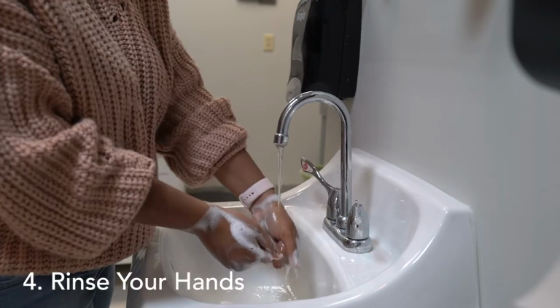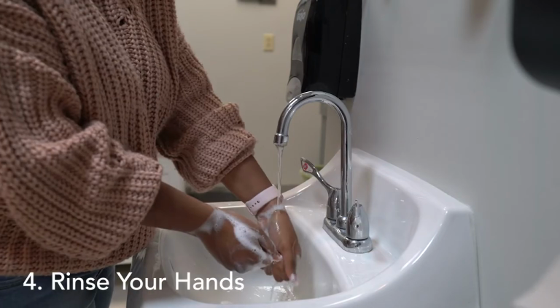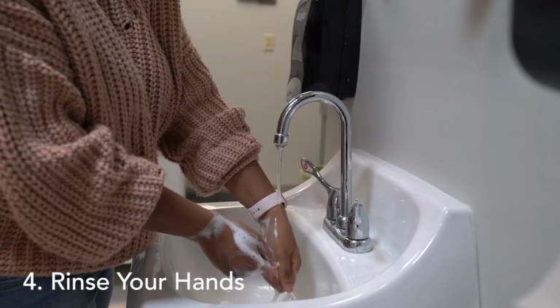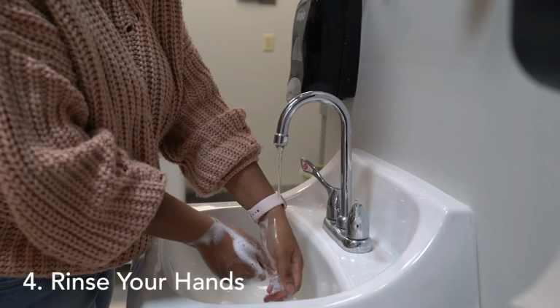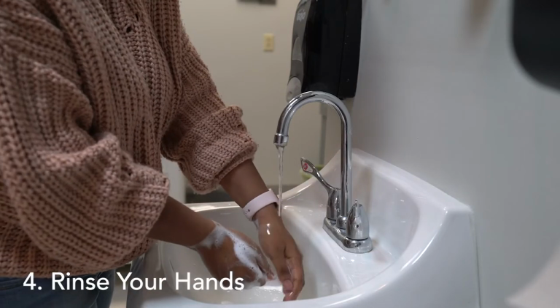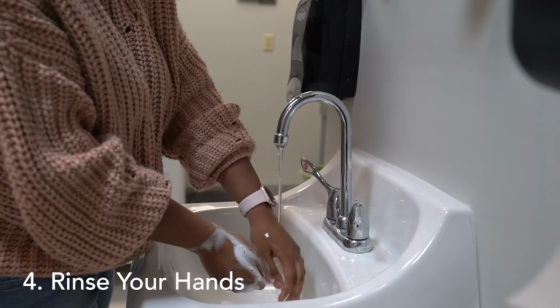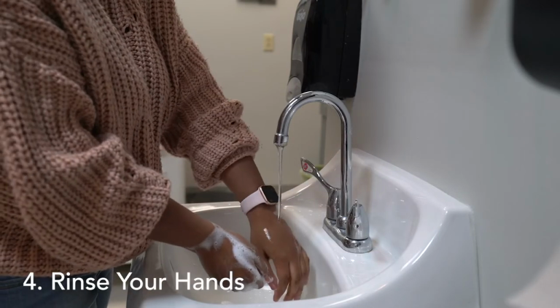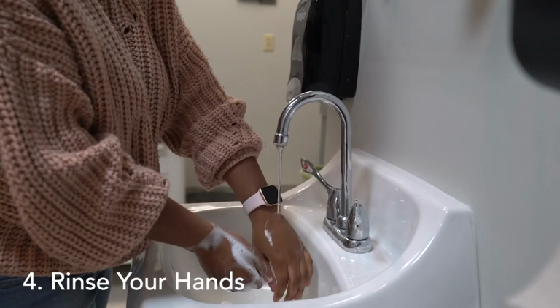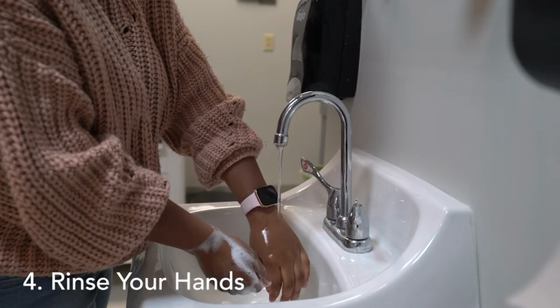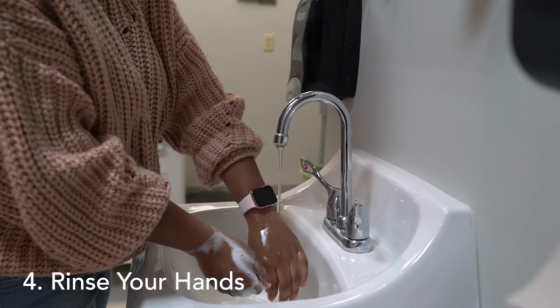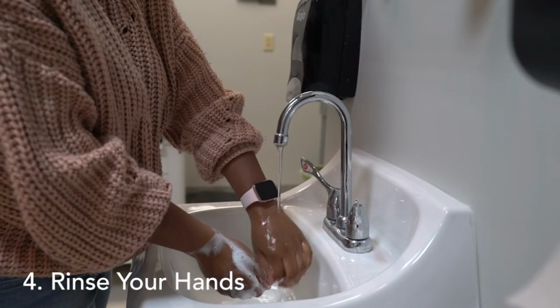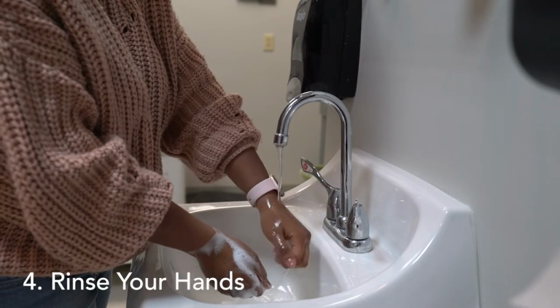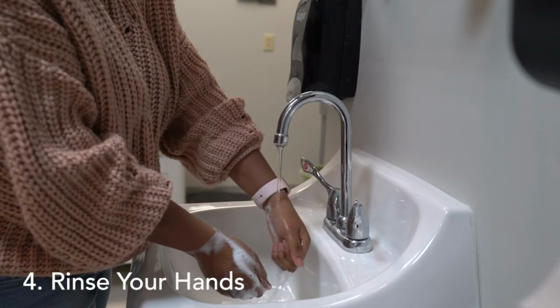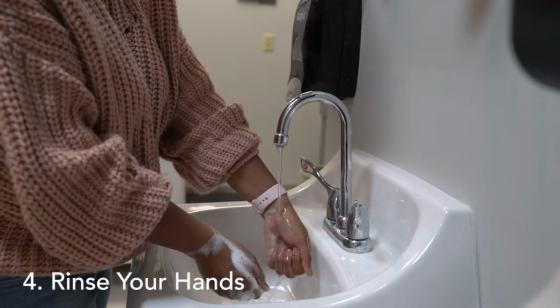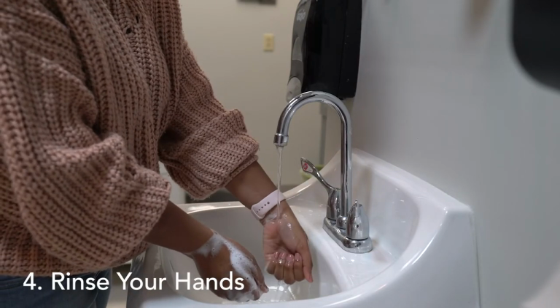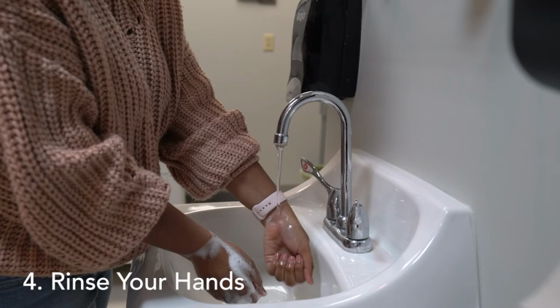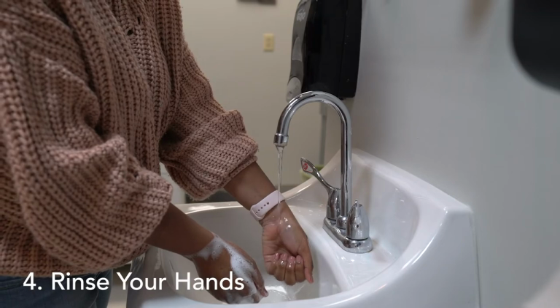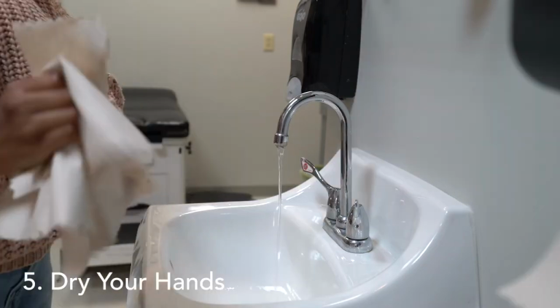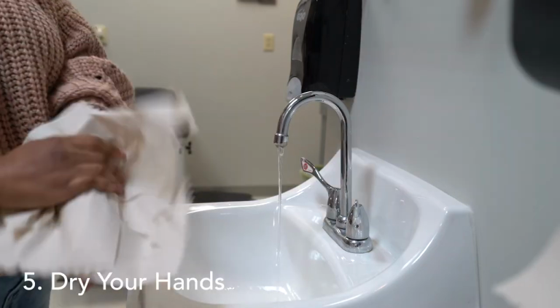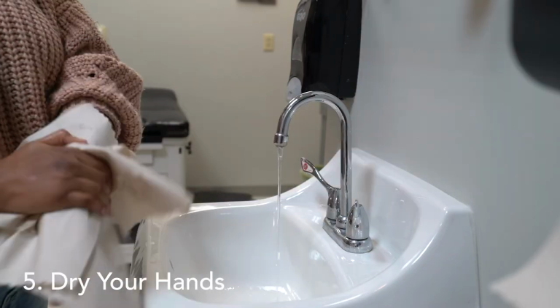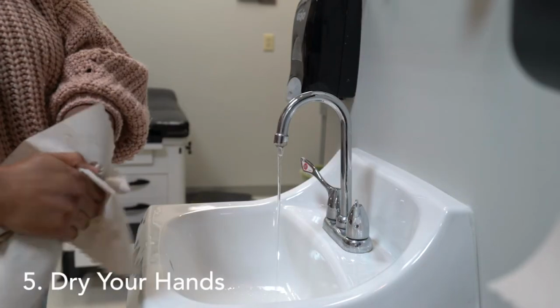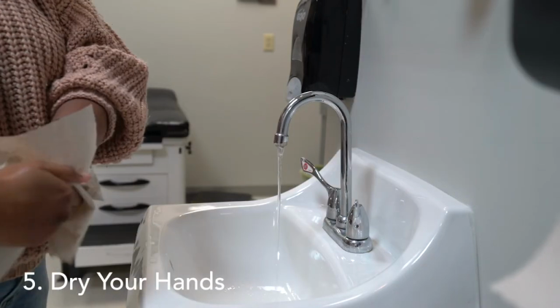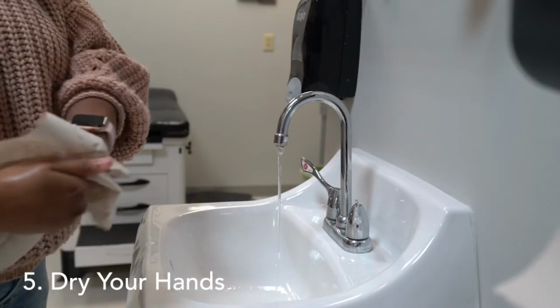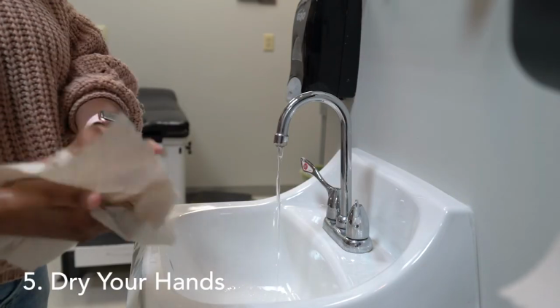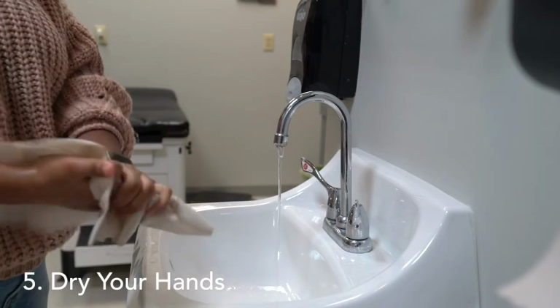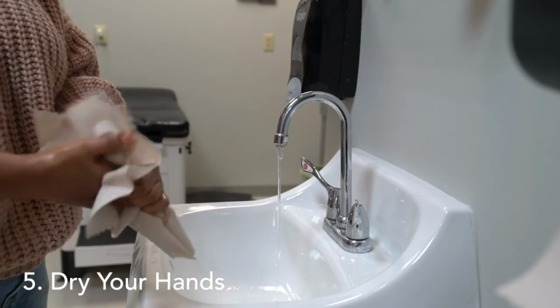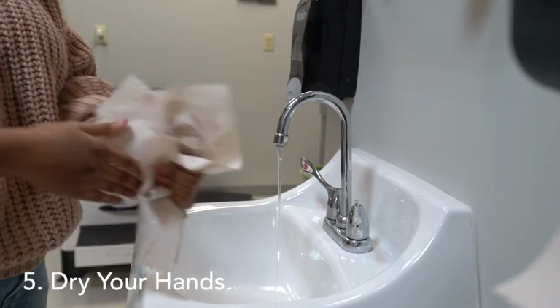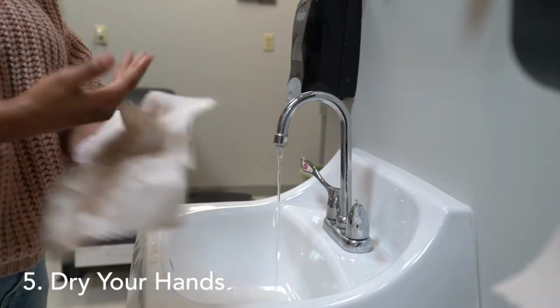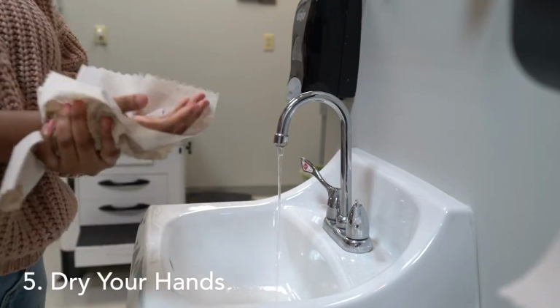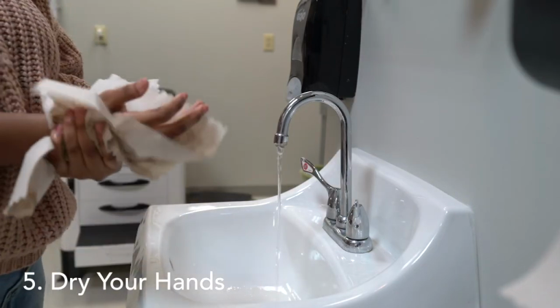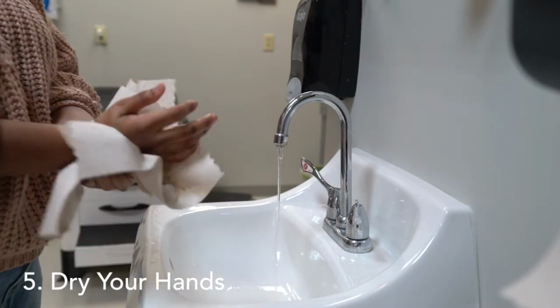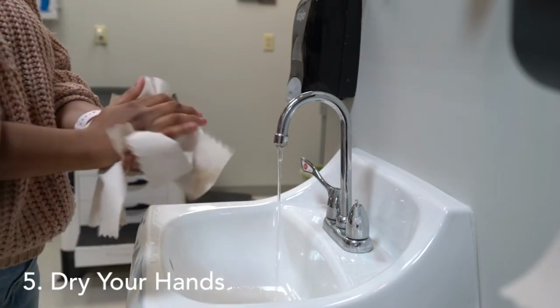Rinse your hands well under clean running water, and finally dry your hands using a clean towel or air dry them.